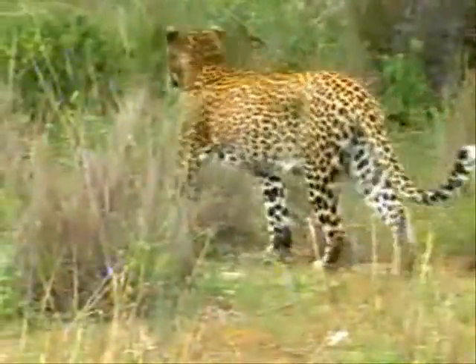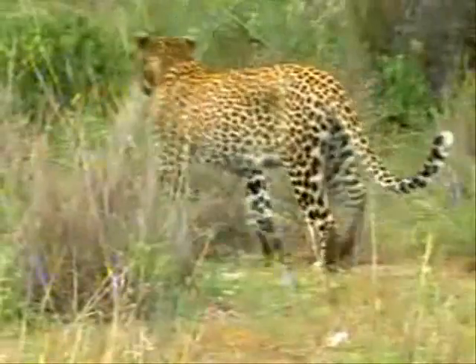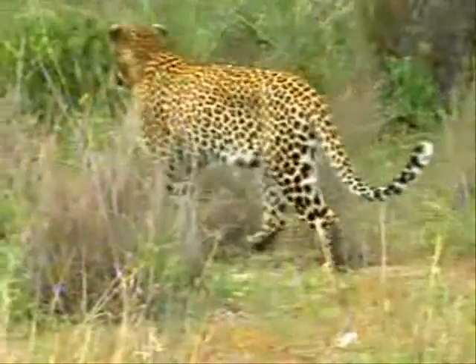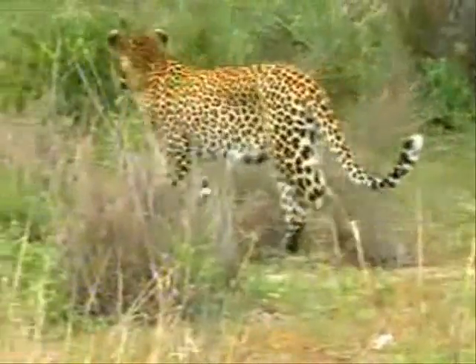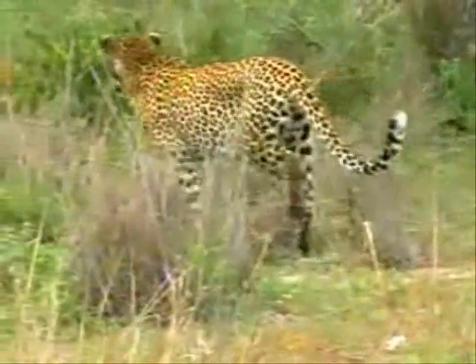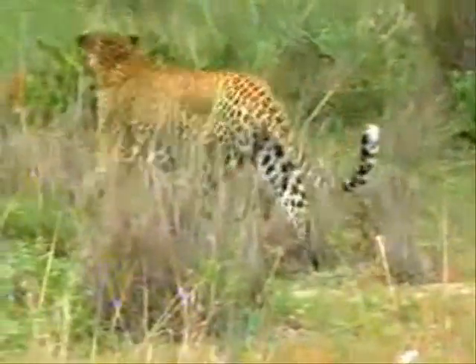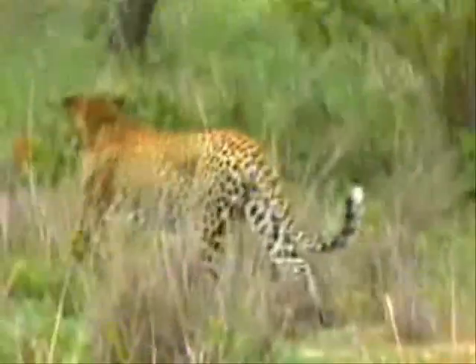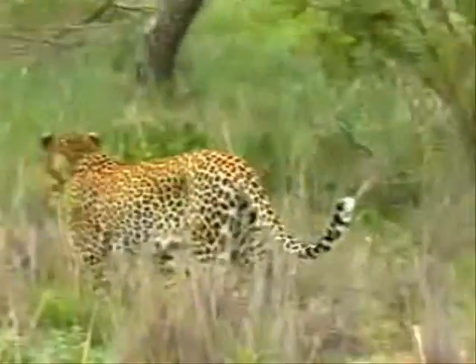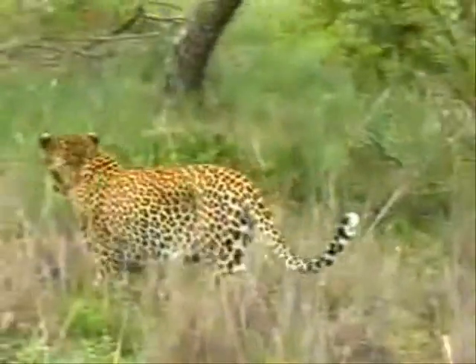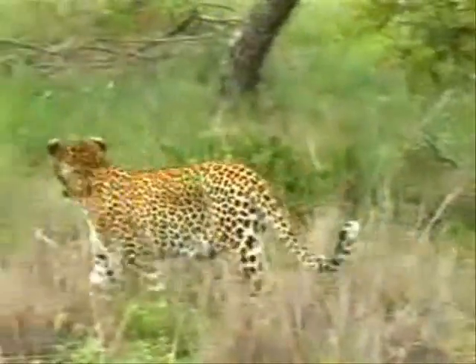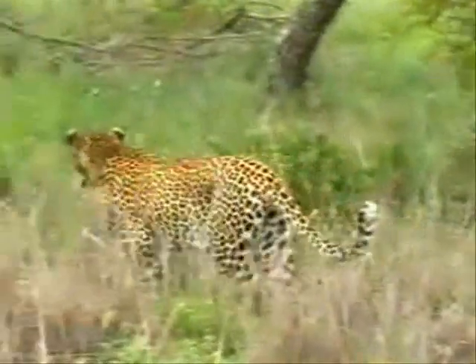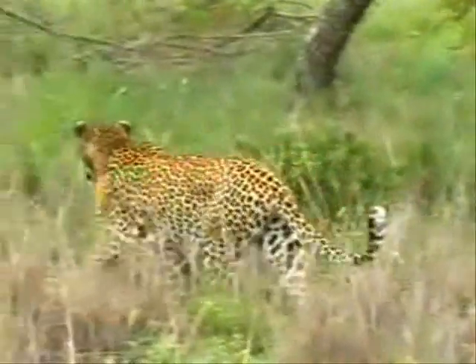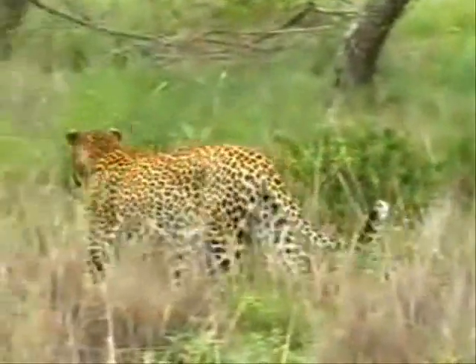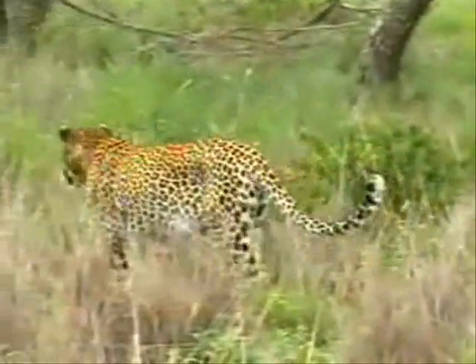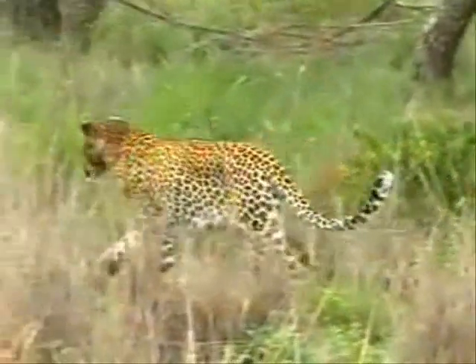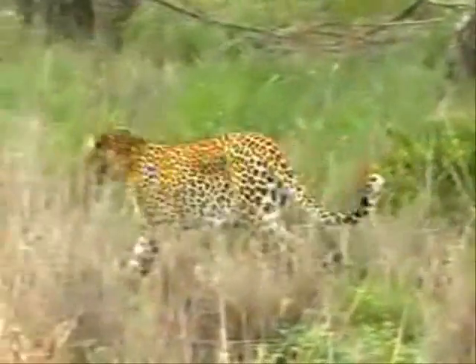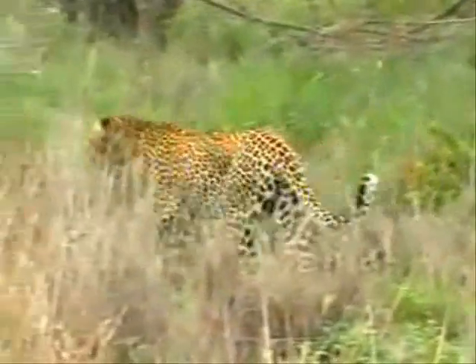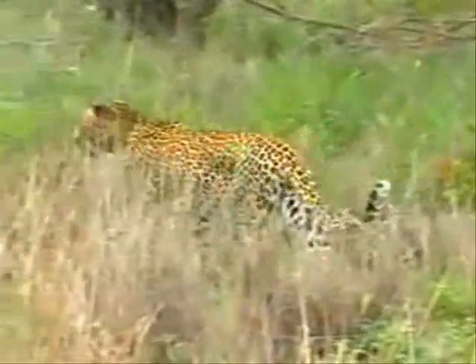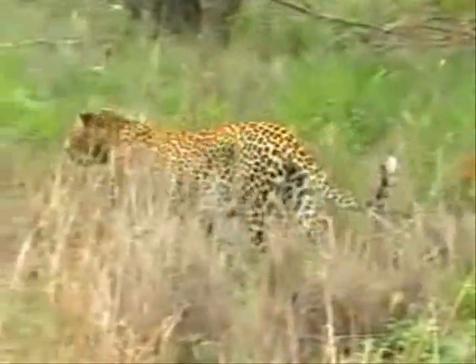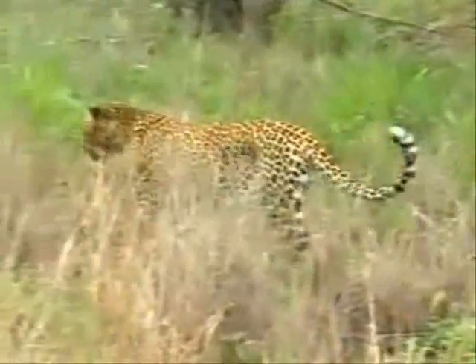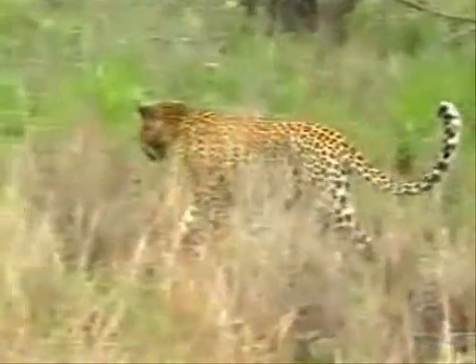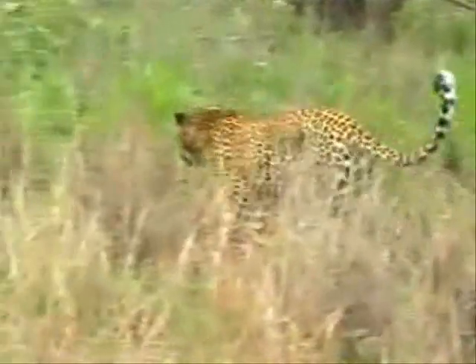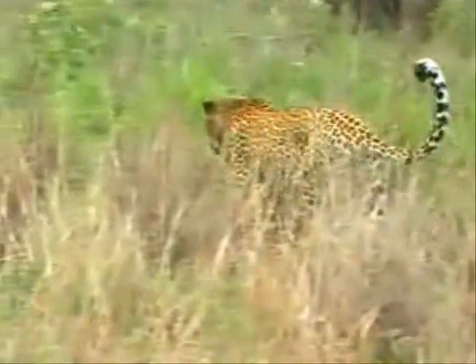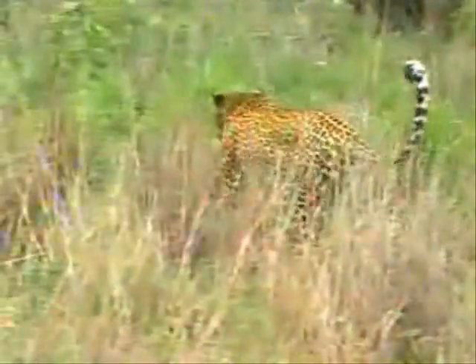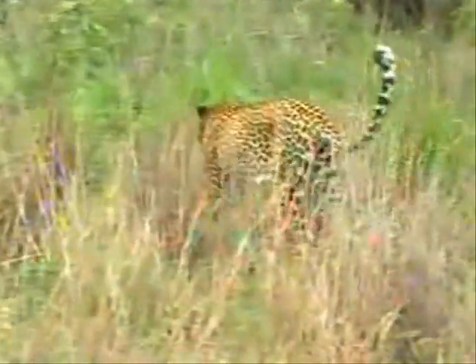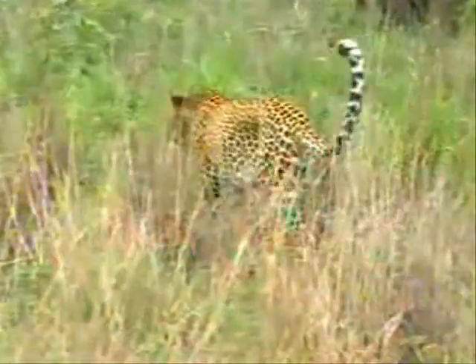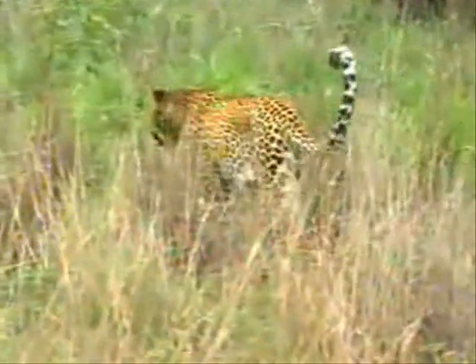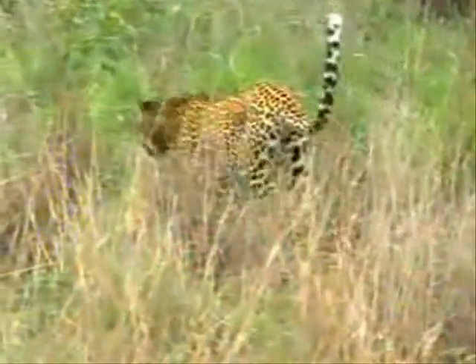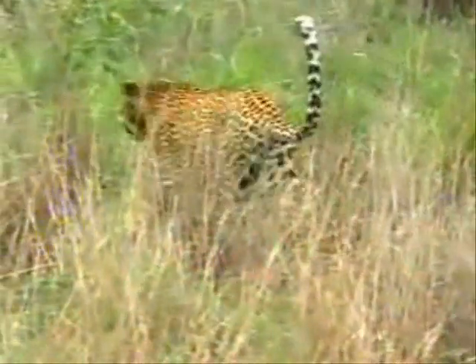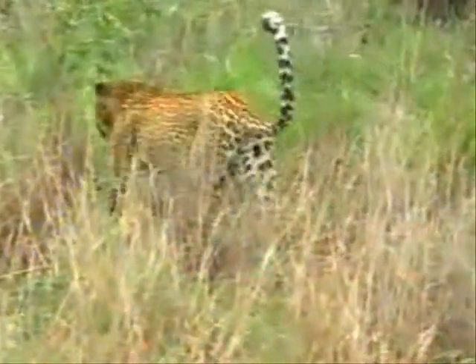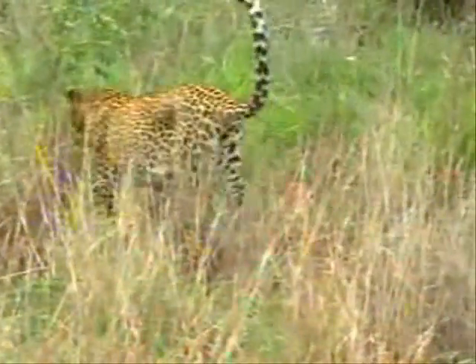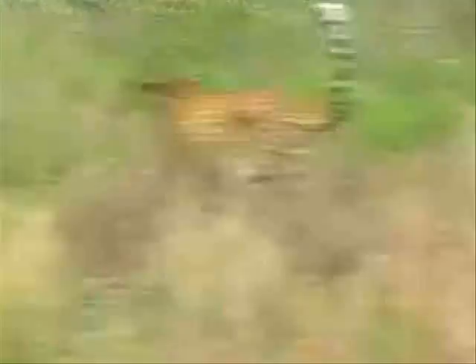A little white tip on the tail at the back, same as the Impalas — just a little following mechanism for the cubs if they were near there.